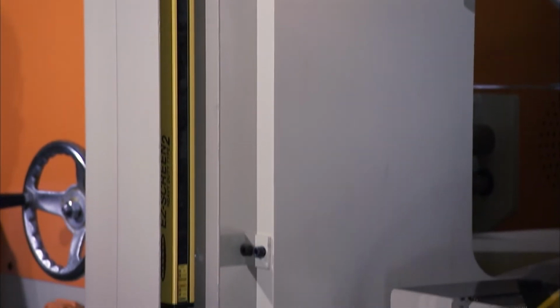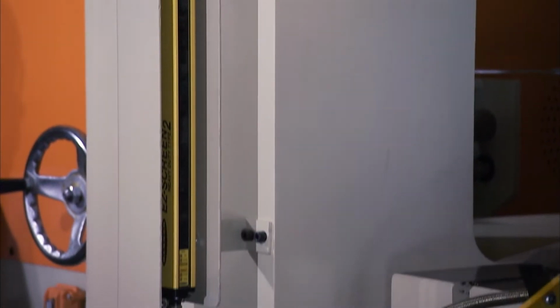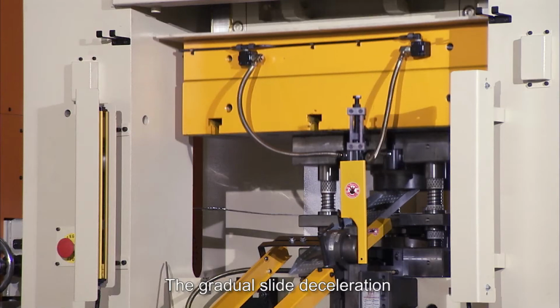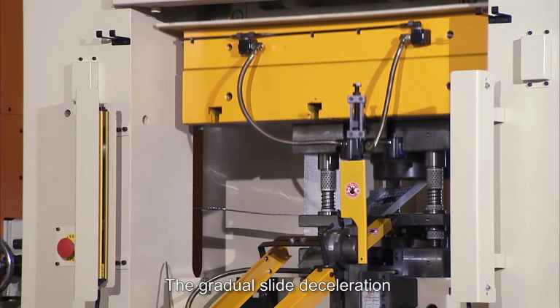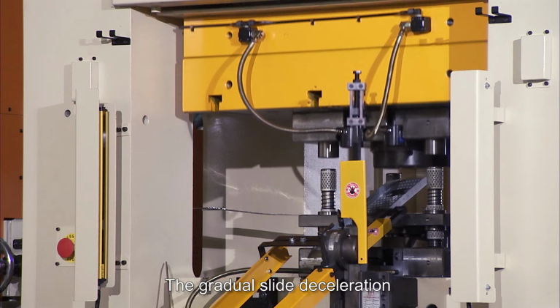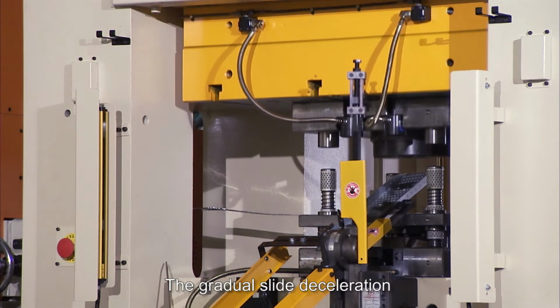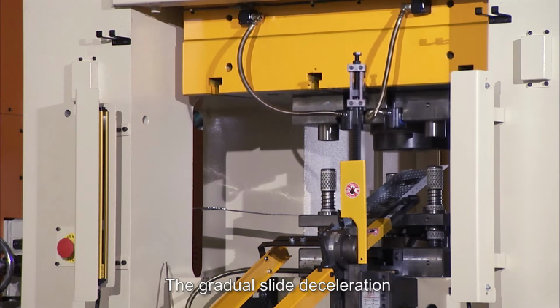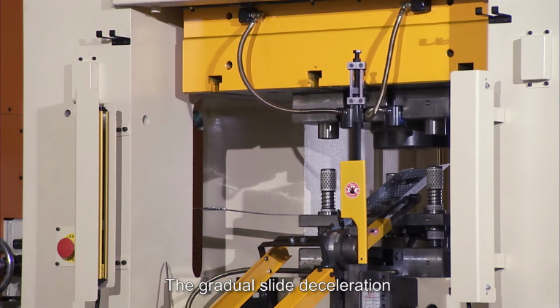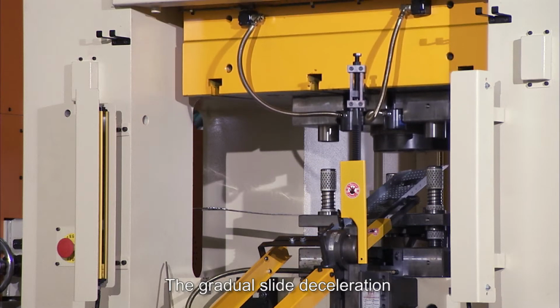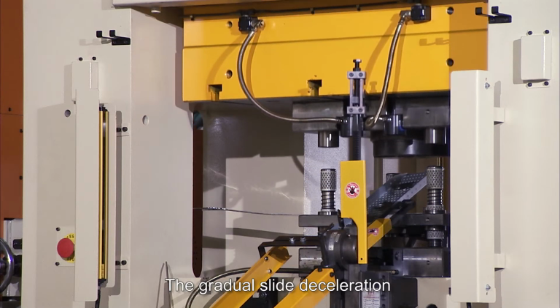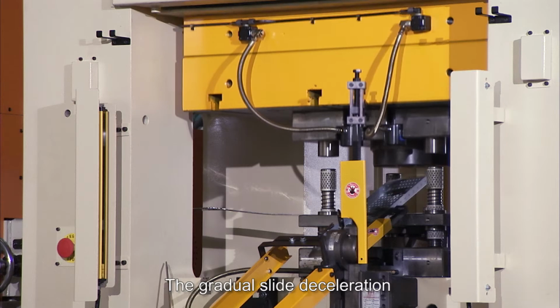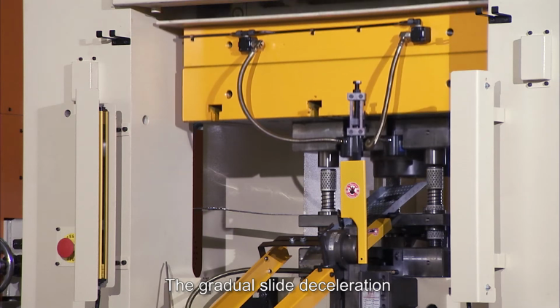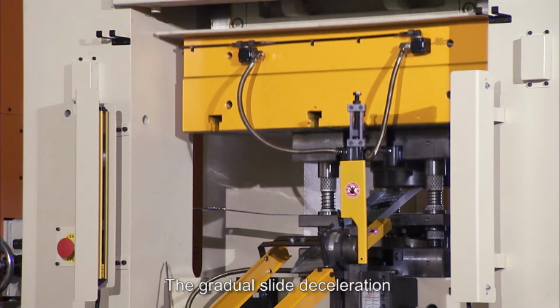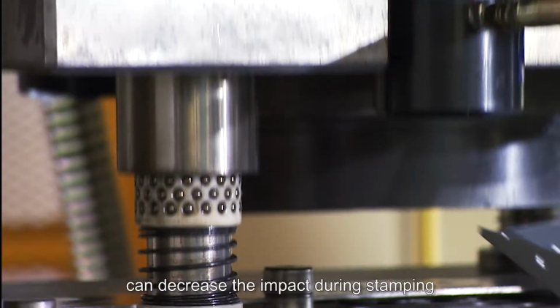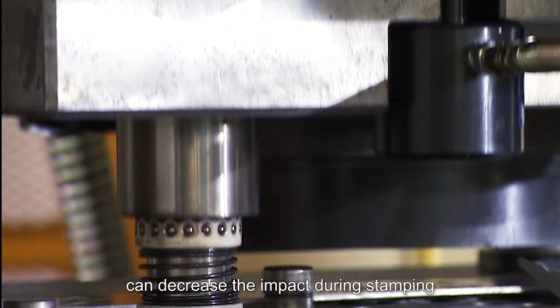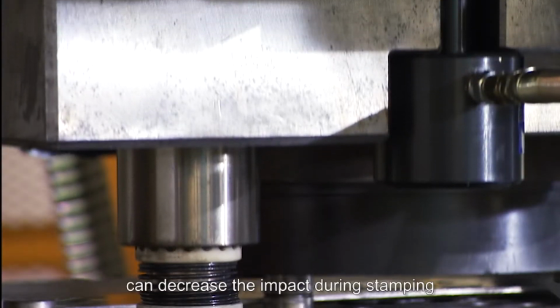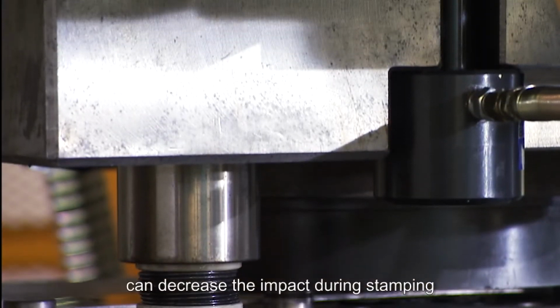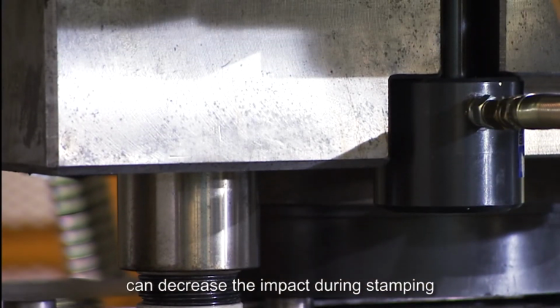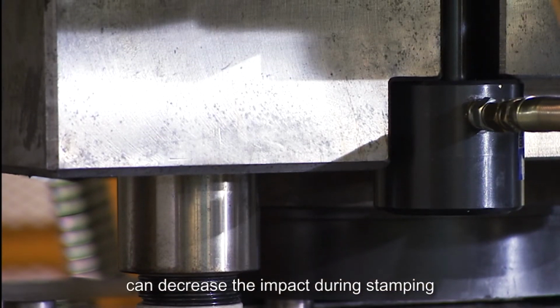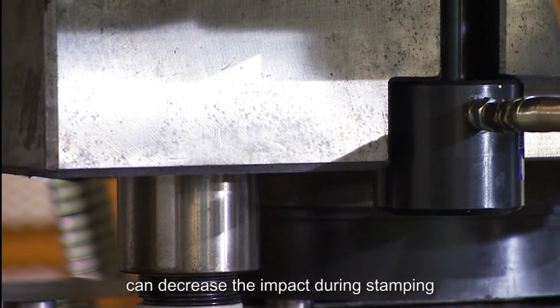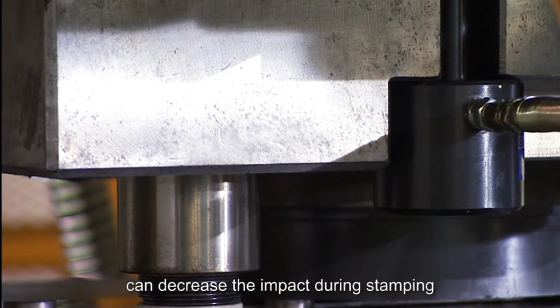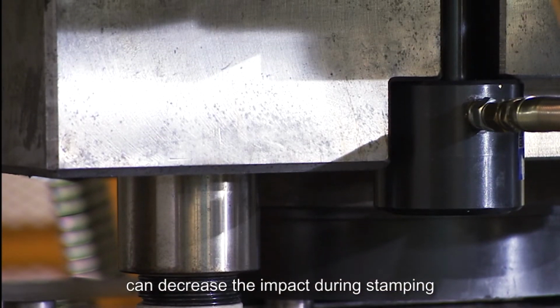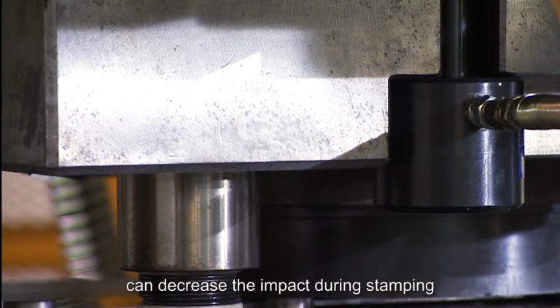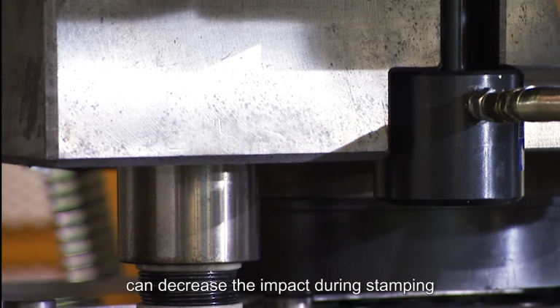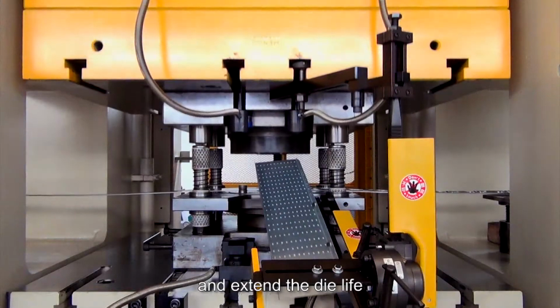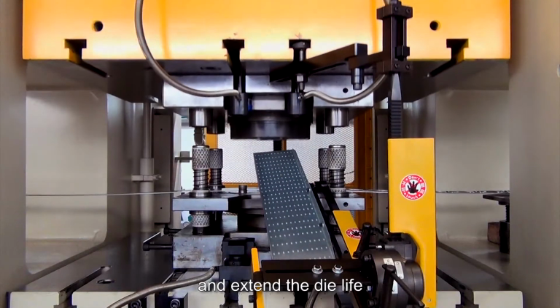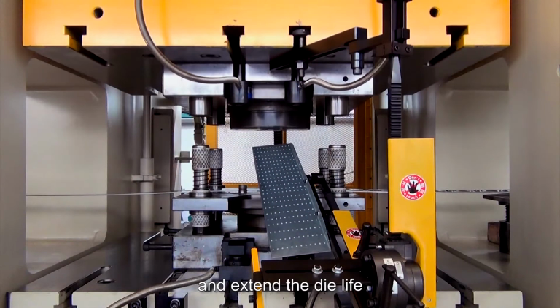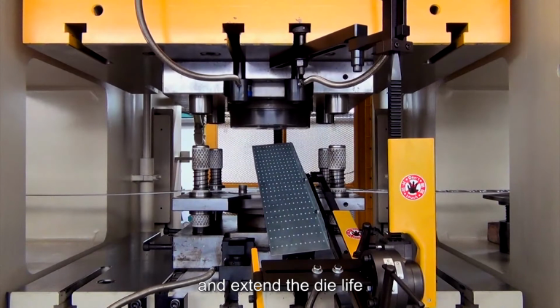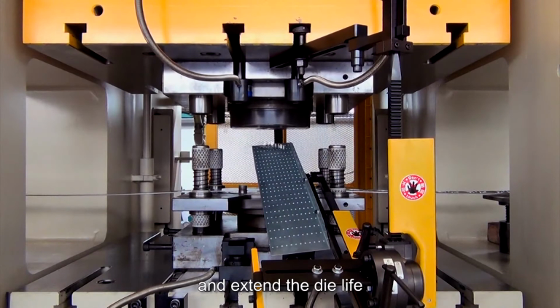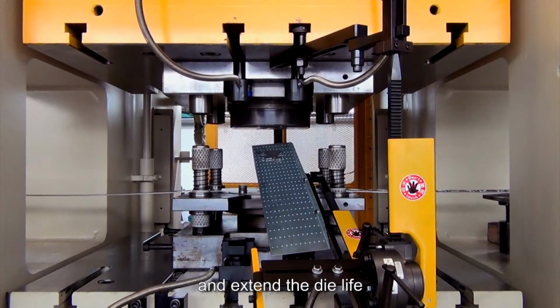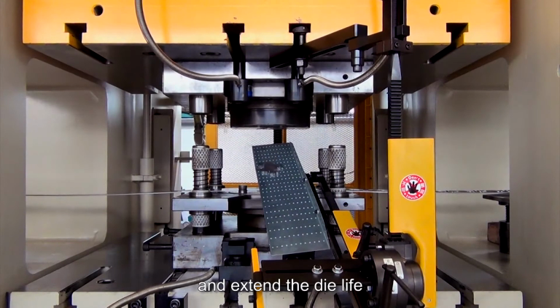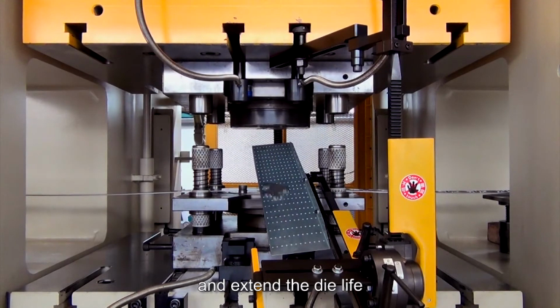The gradual slide deceleration can decrease the impact during stamping and extend the die life.